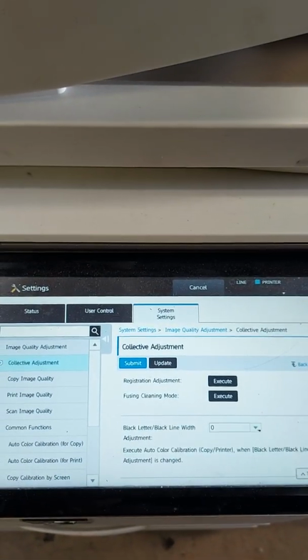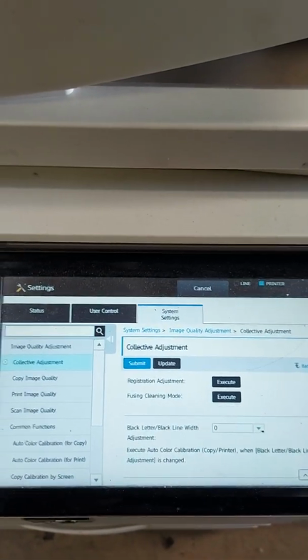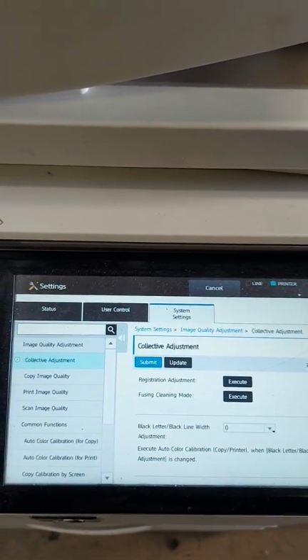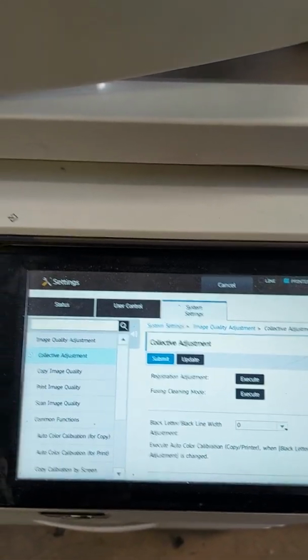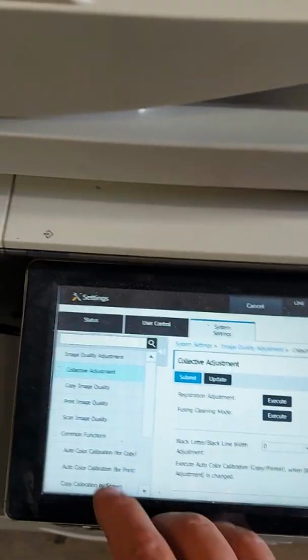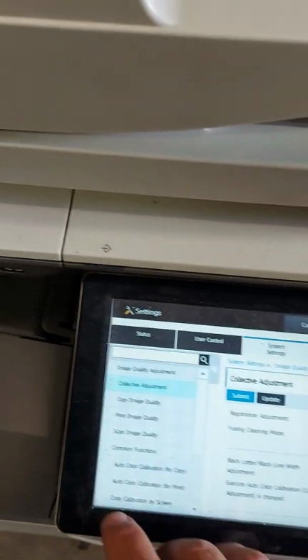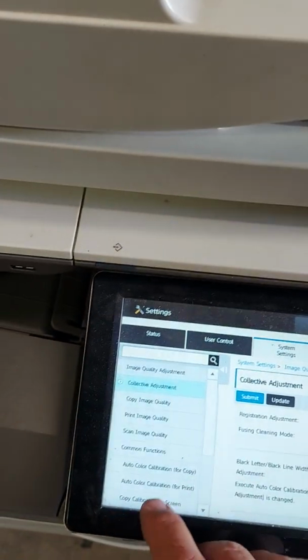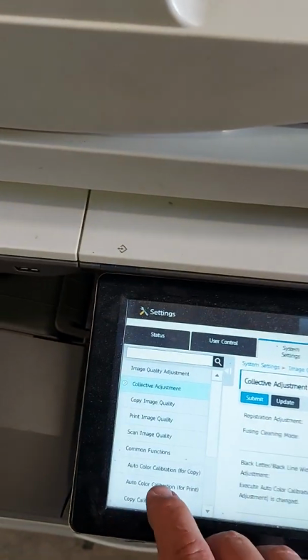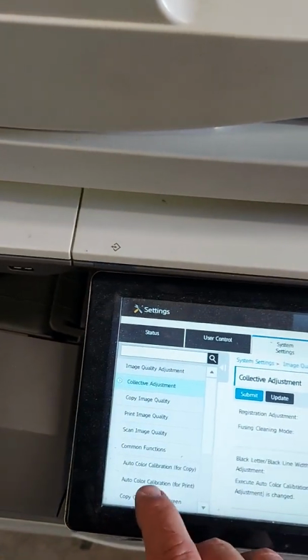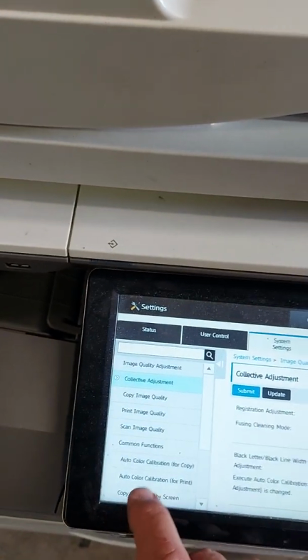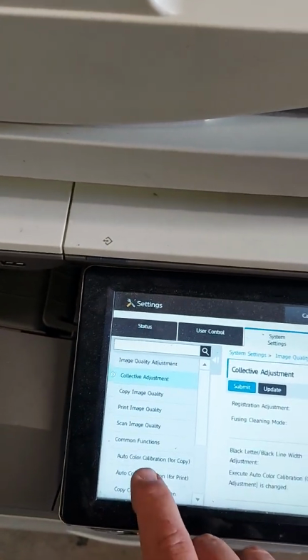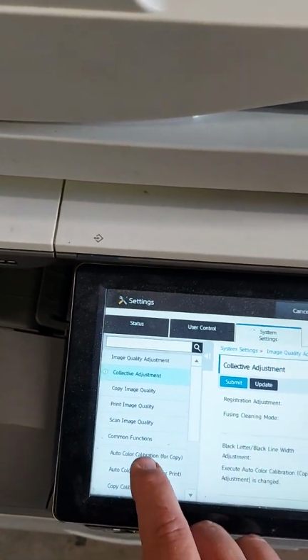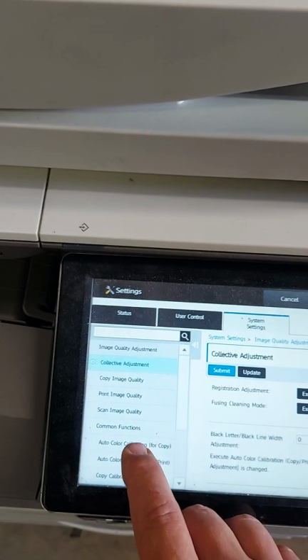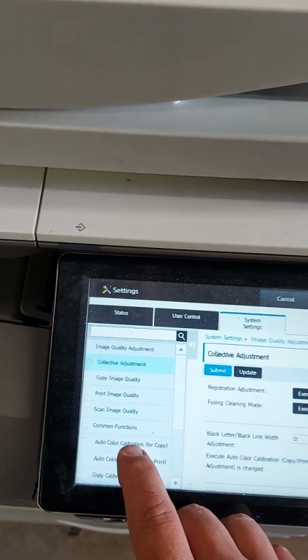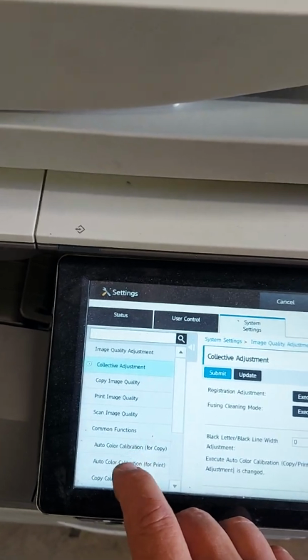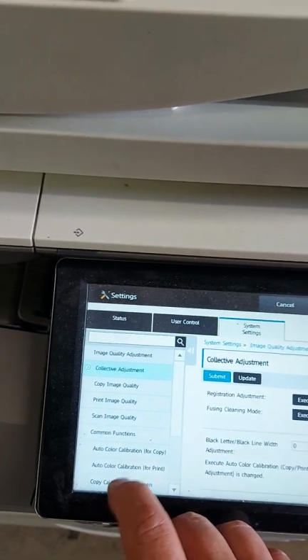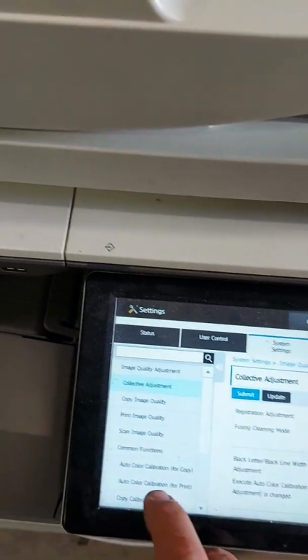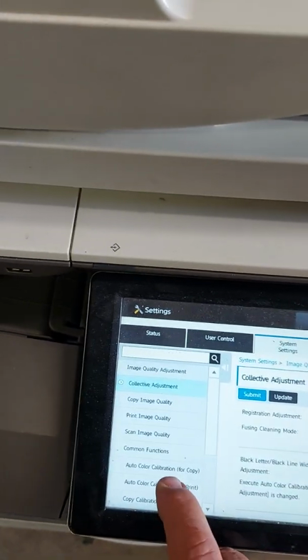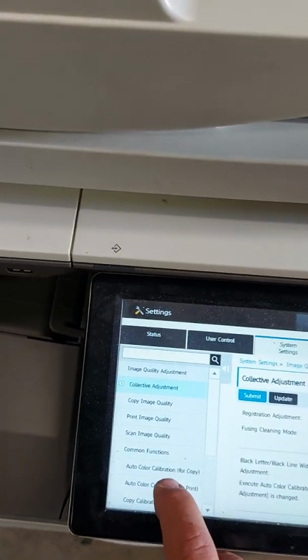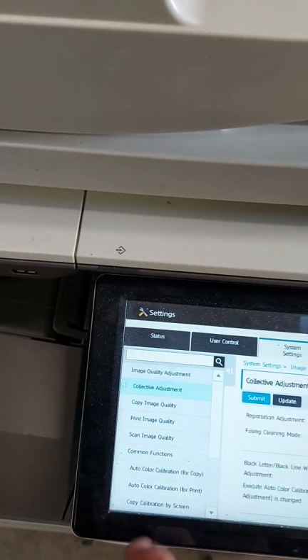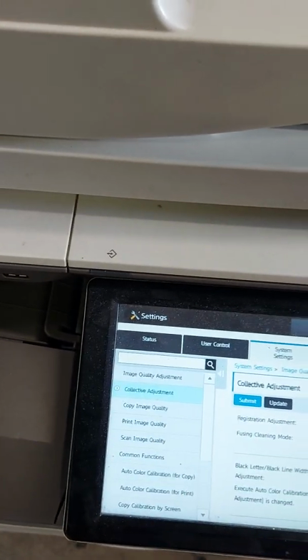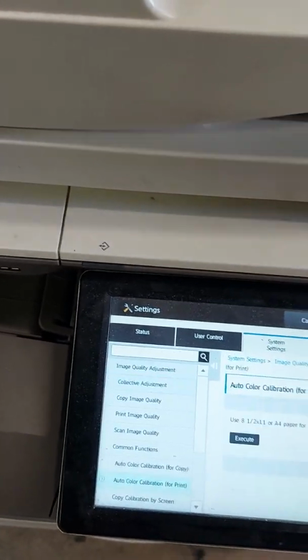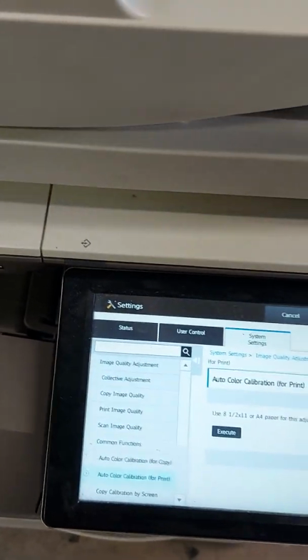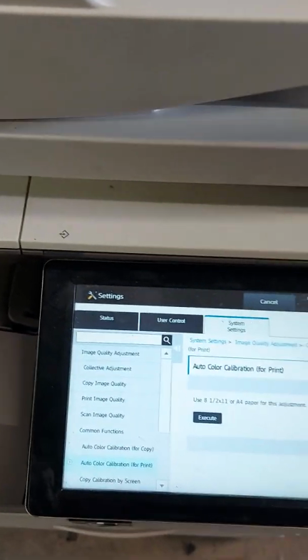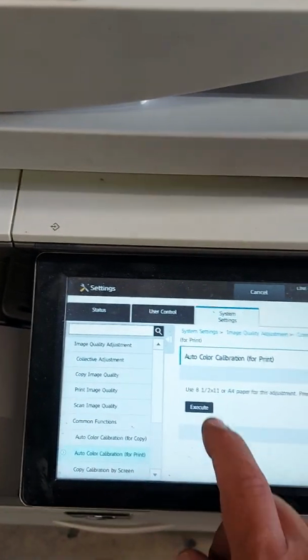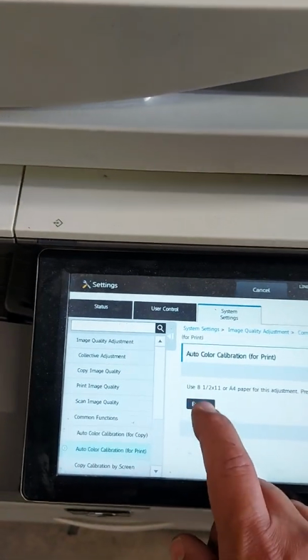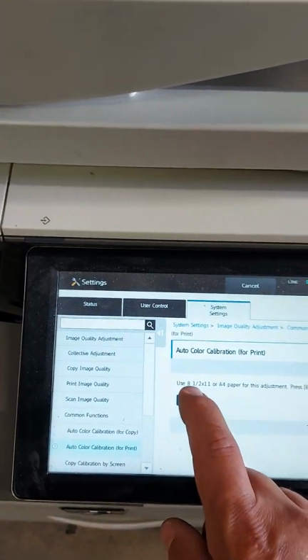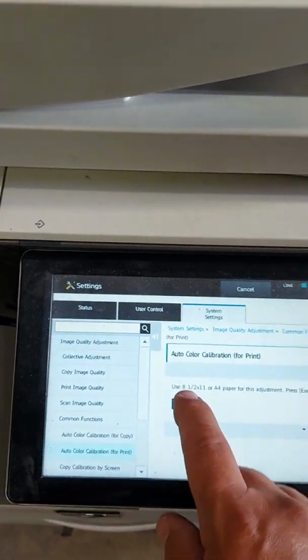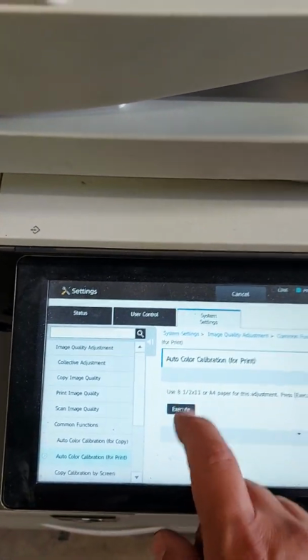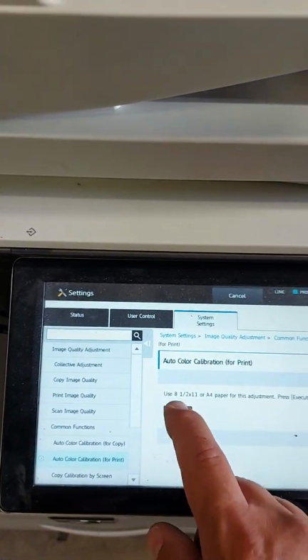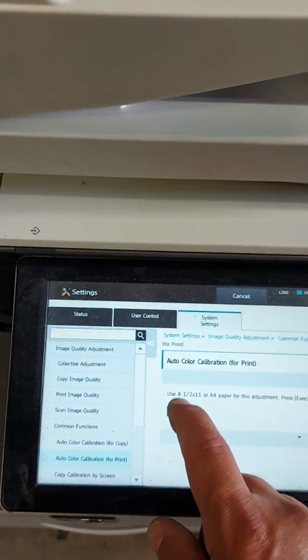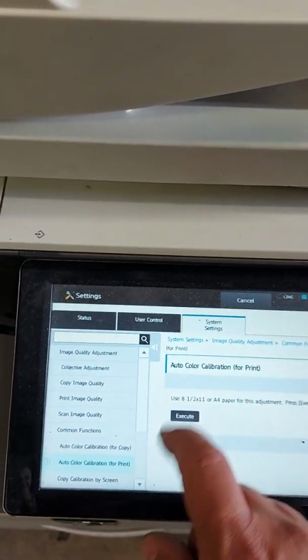On the left hand side you'll see Auto Color Calibration for Print. Touch that and then press the Execute button.